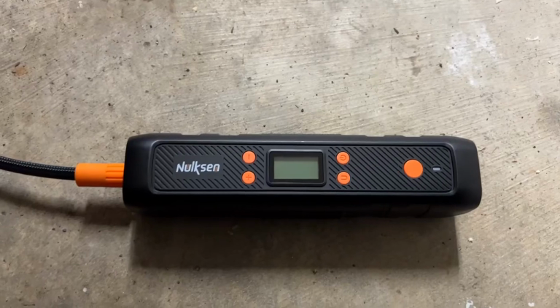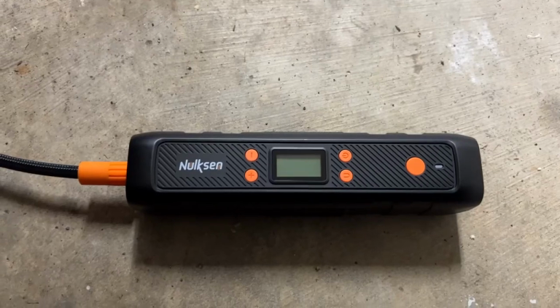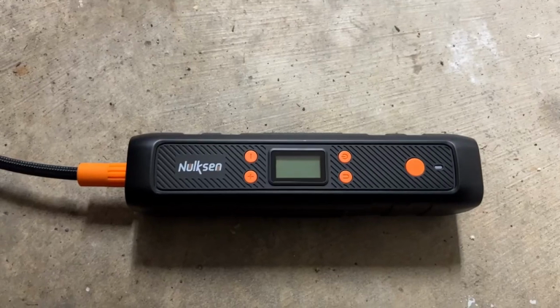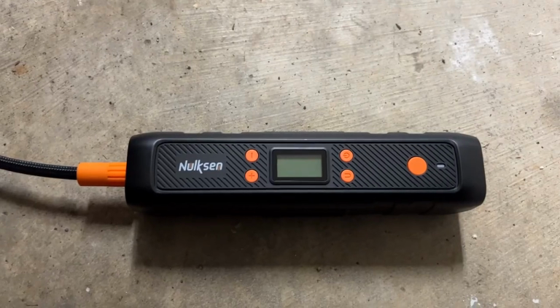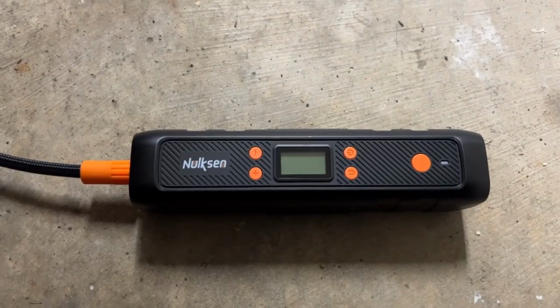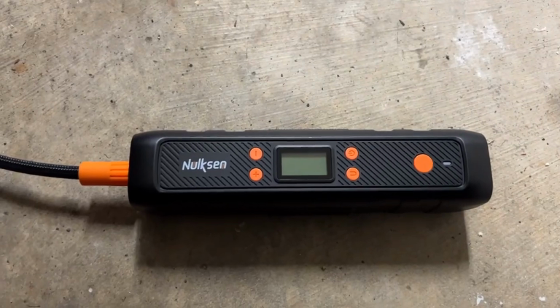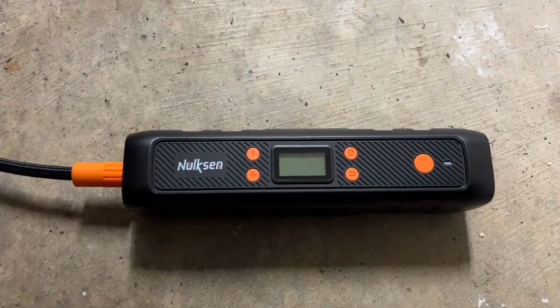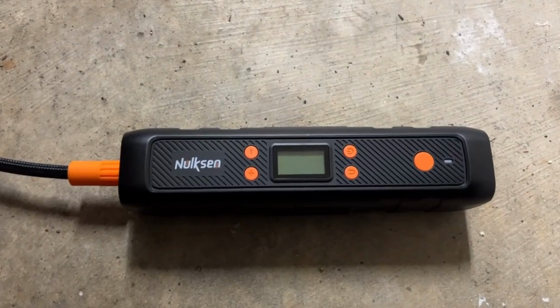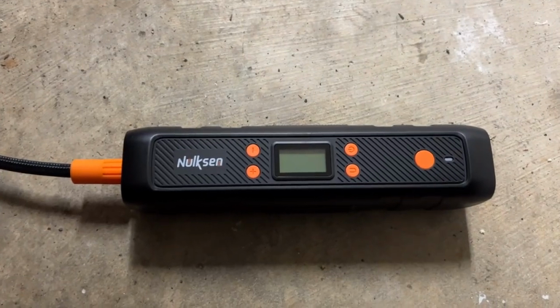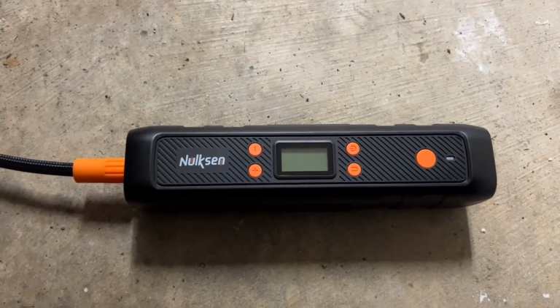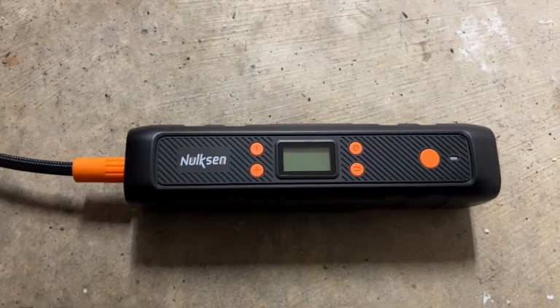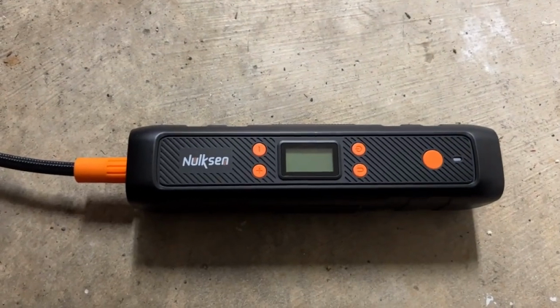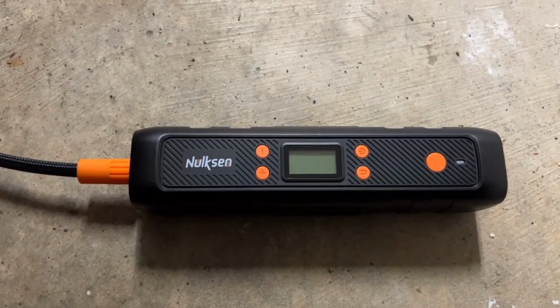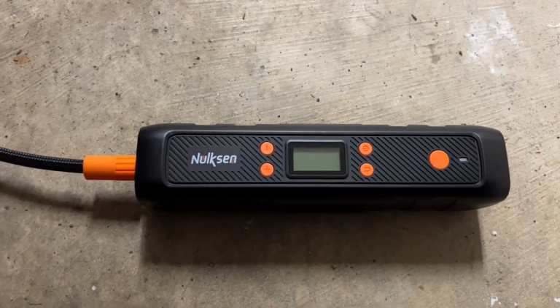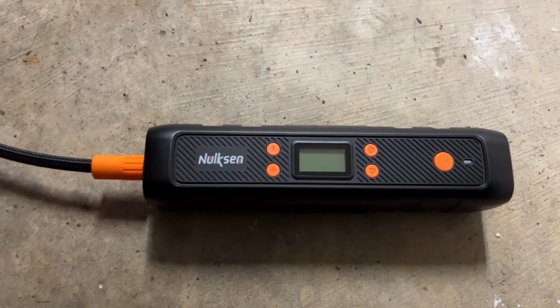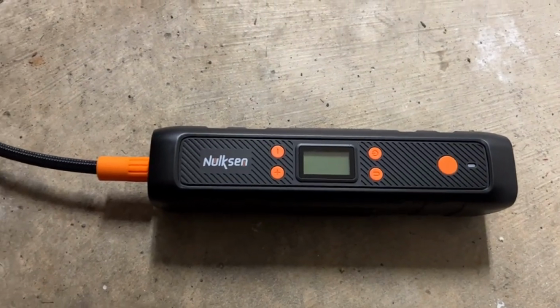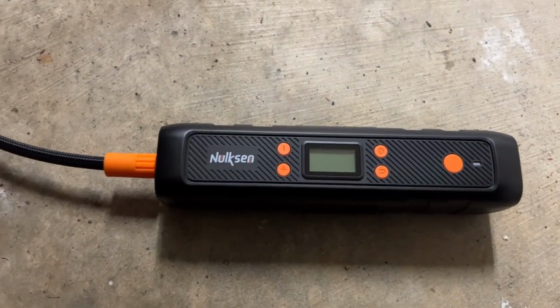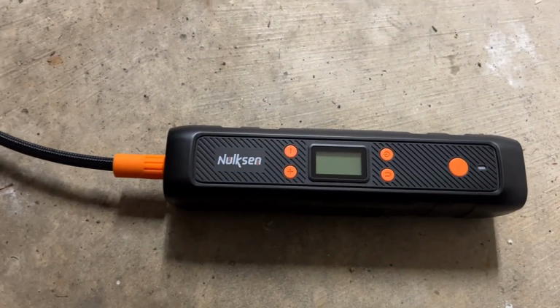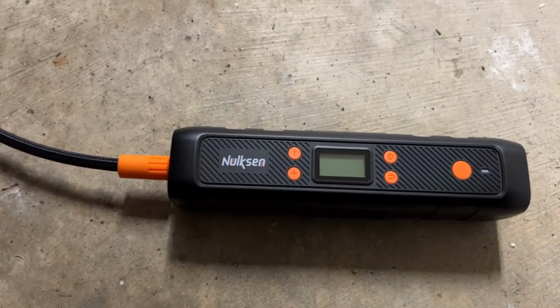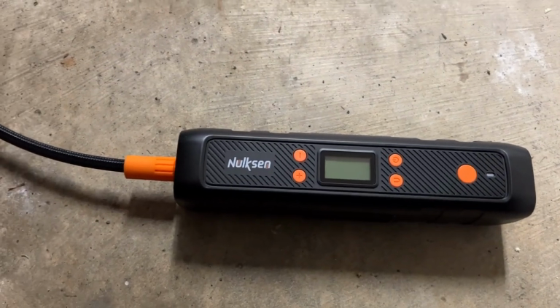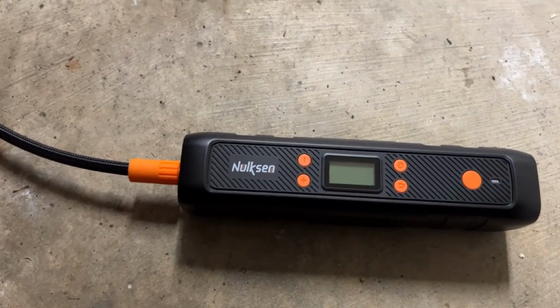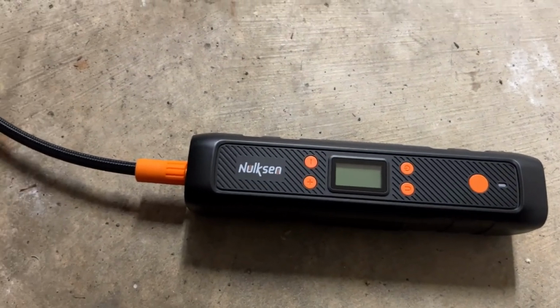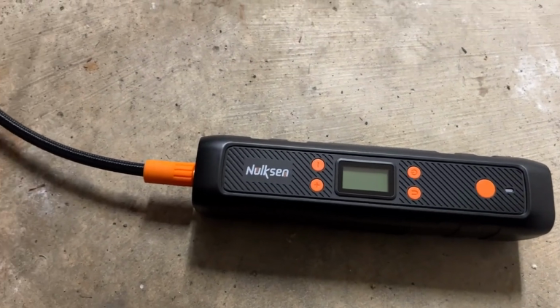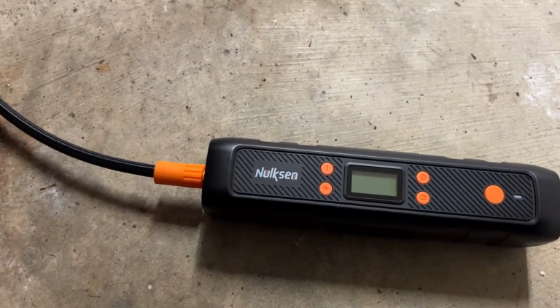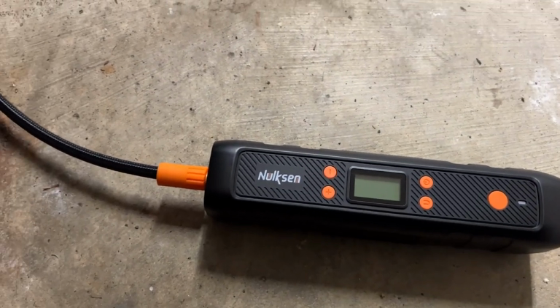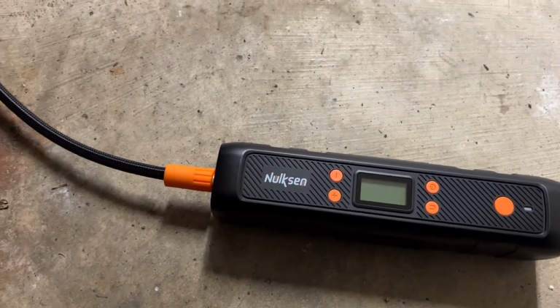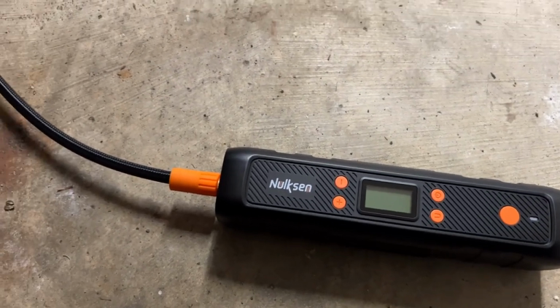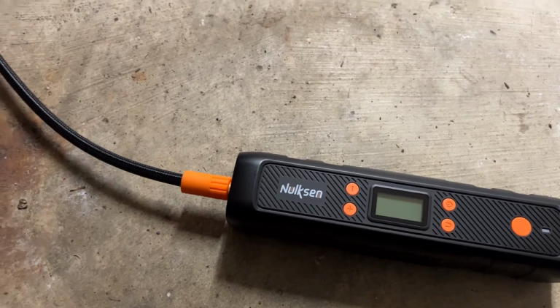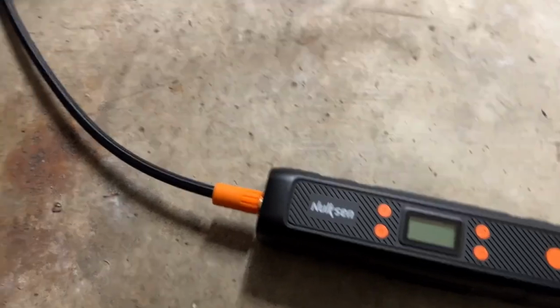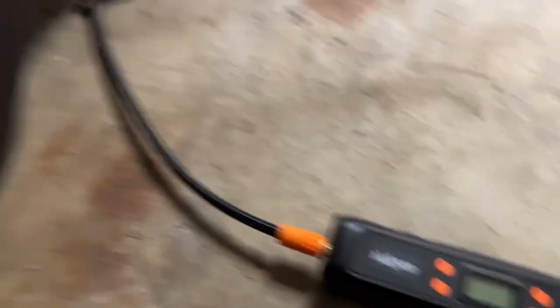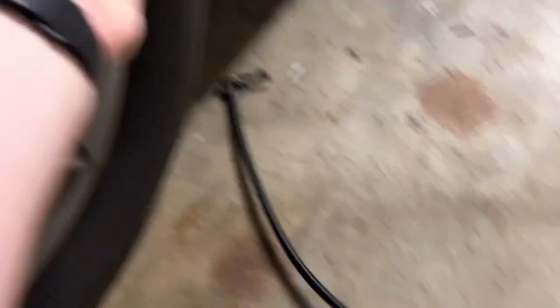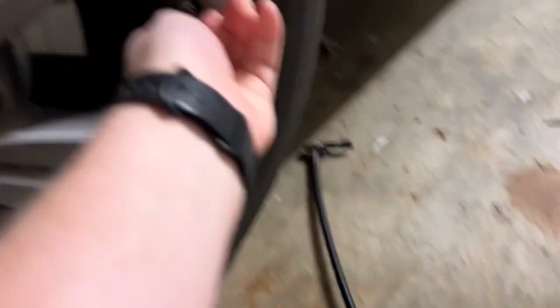I'm Tom from DIY Life Tech and this is a look at using the Nolkson Tire Inflator to inflate the tire on your car.